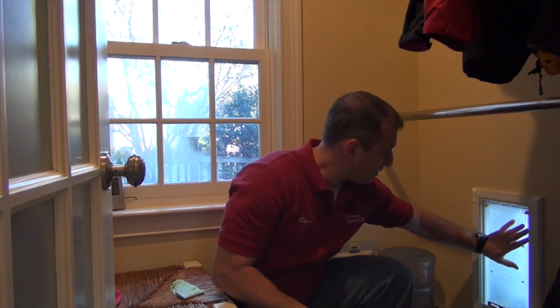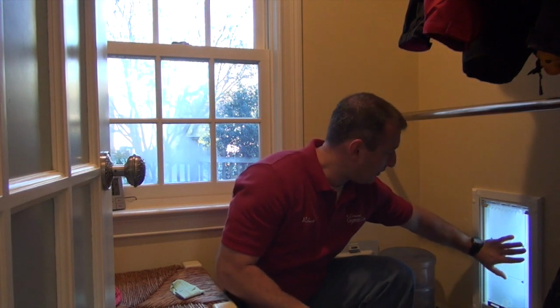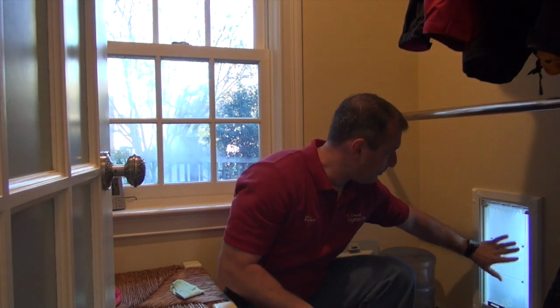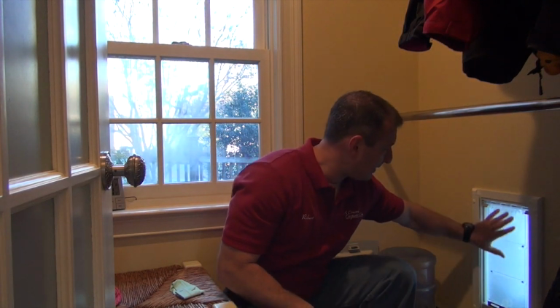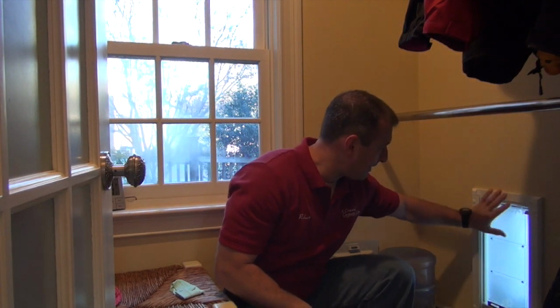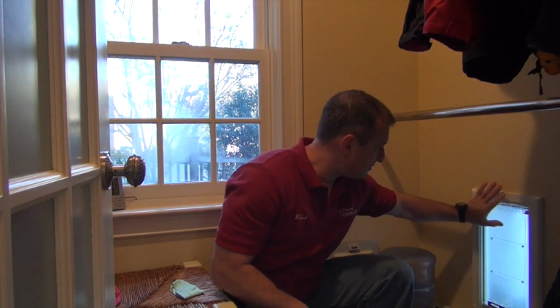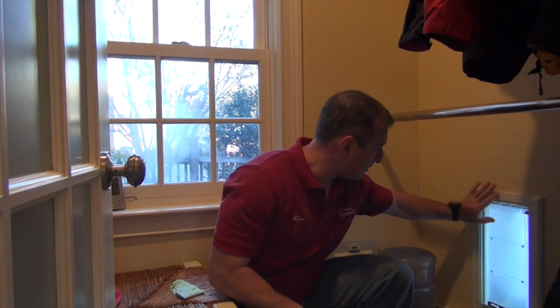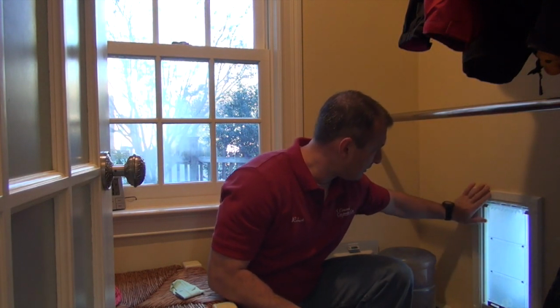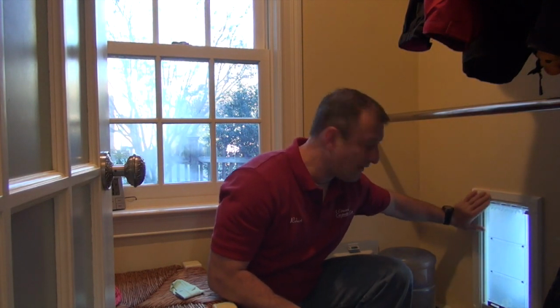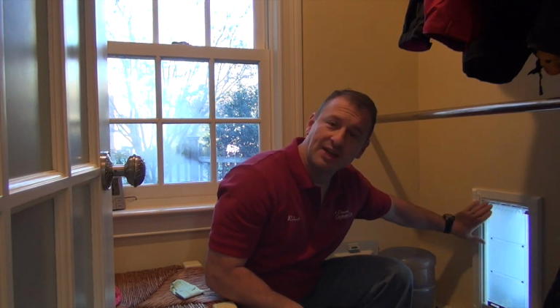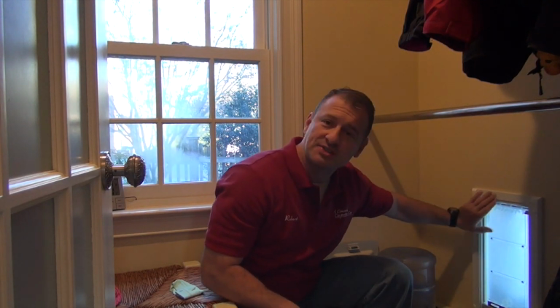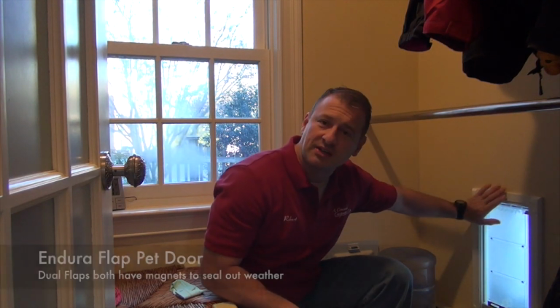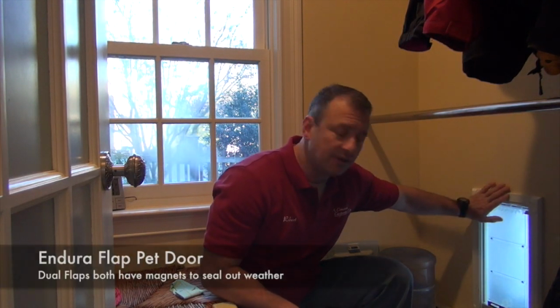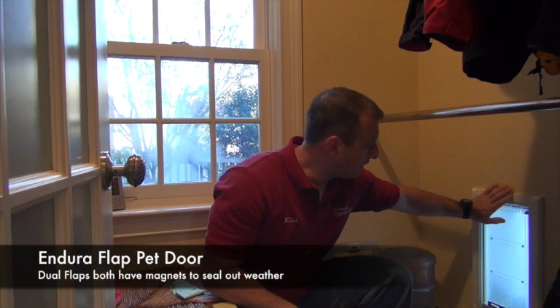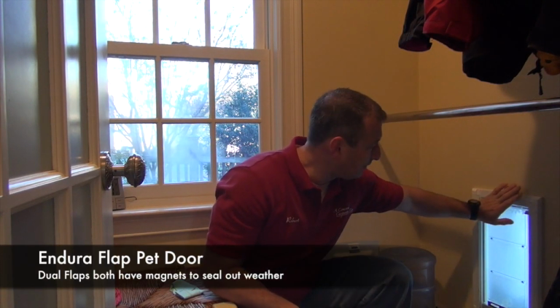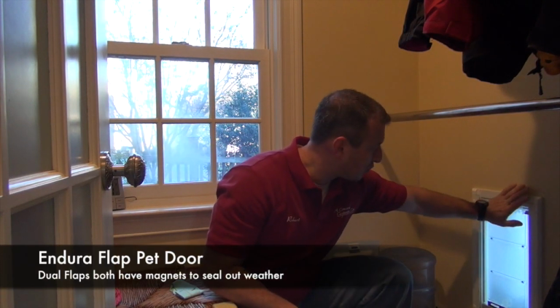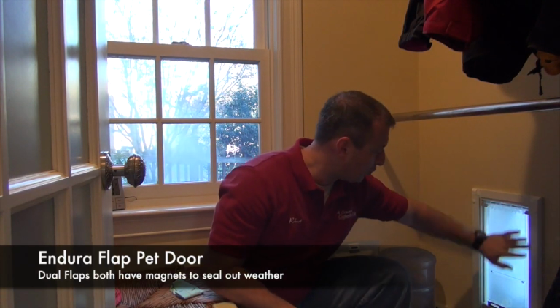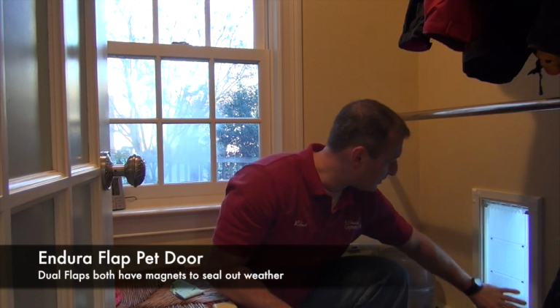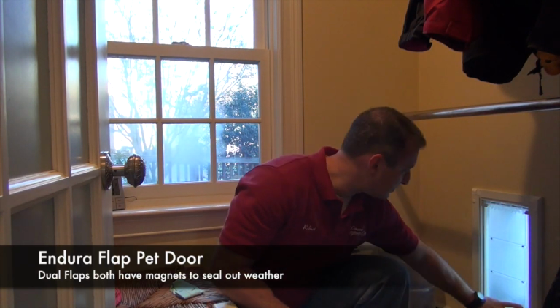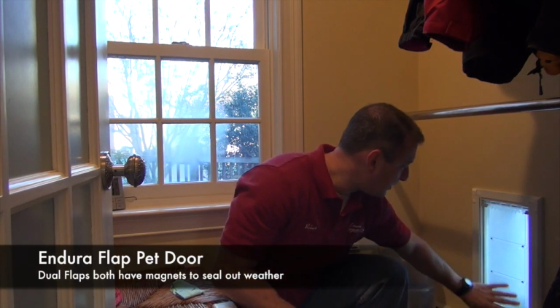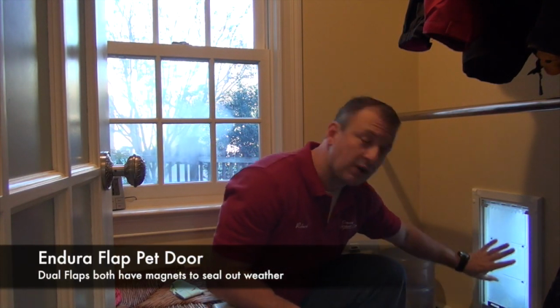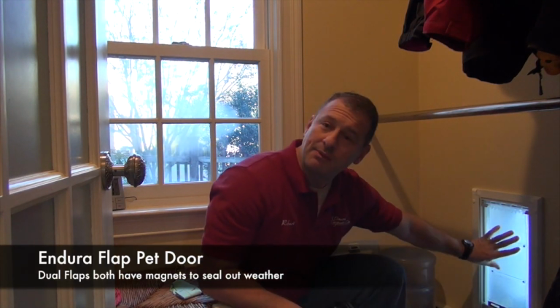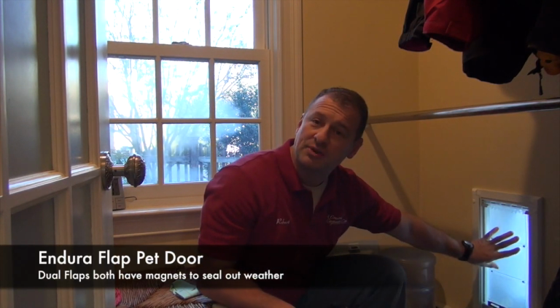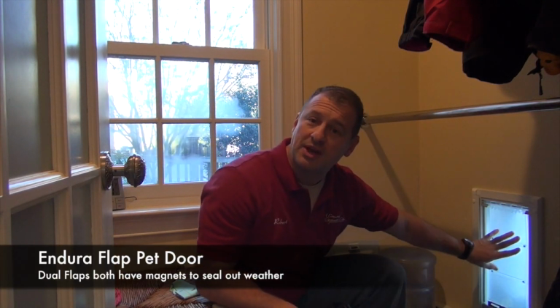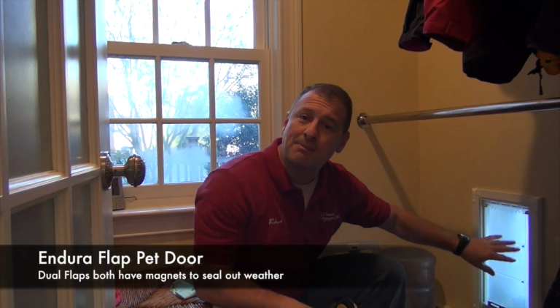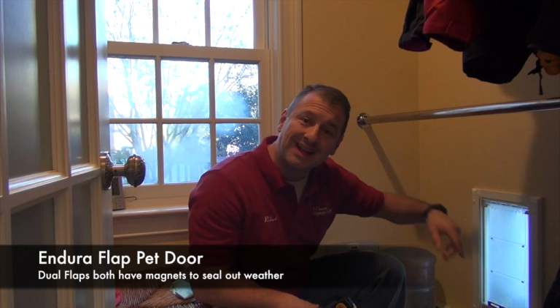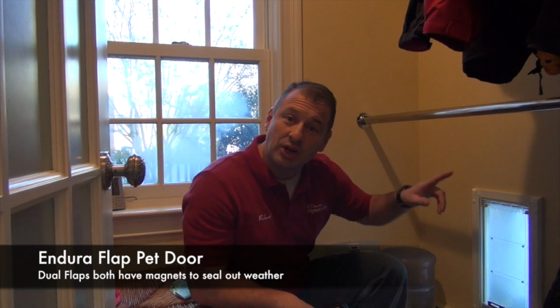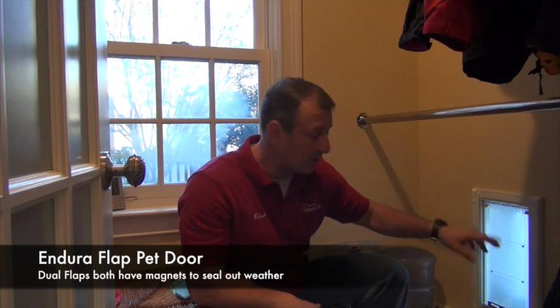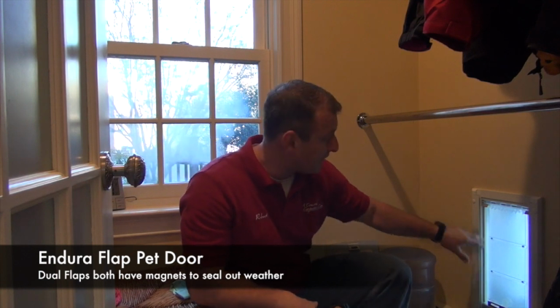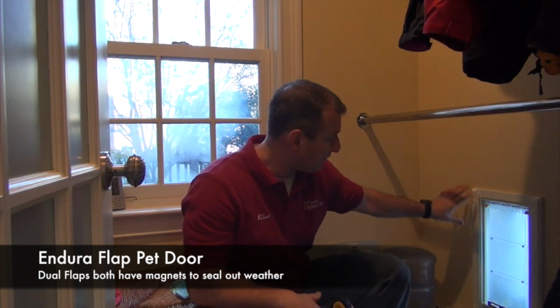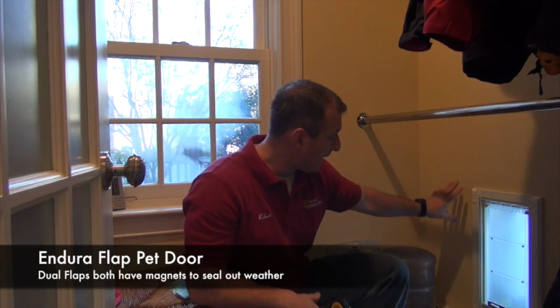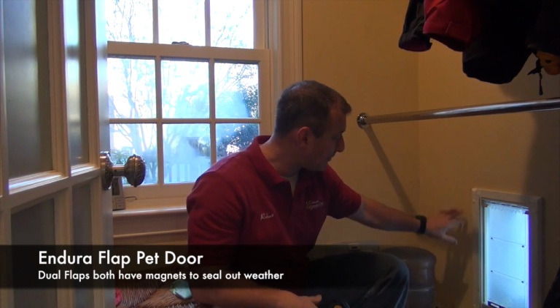When I put my hand to it around the edges, I can feel a little bit of coolness. Now remember, it's got a magnet all the way around the flap.